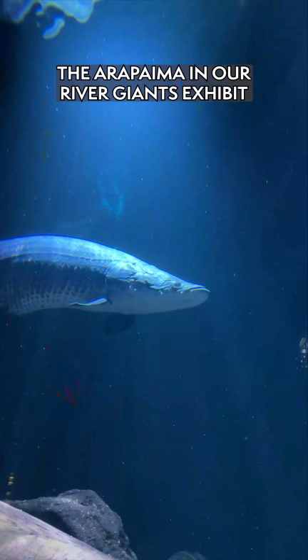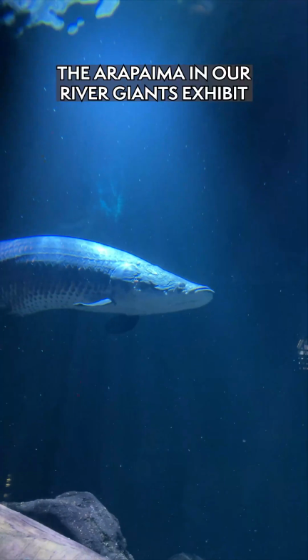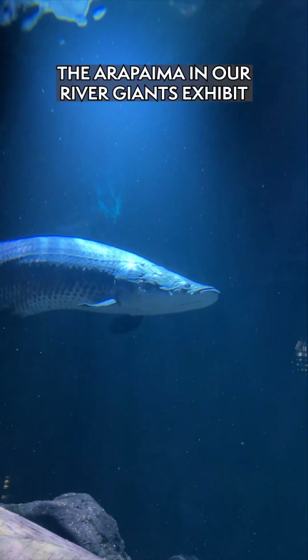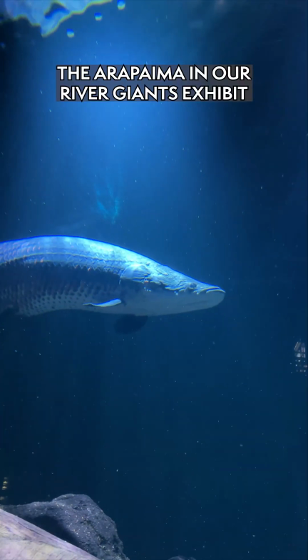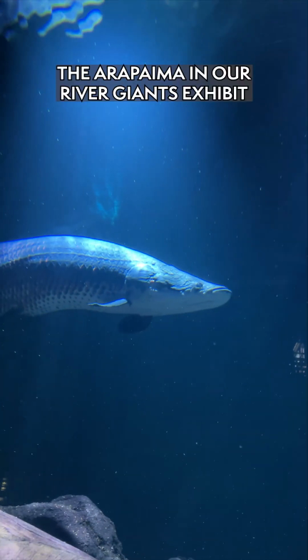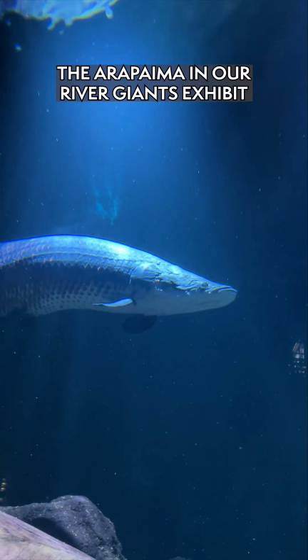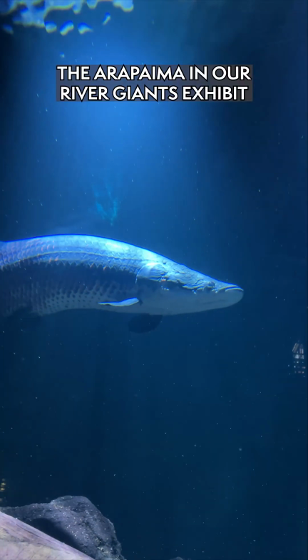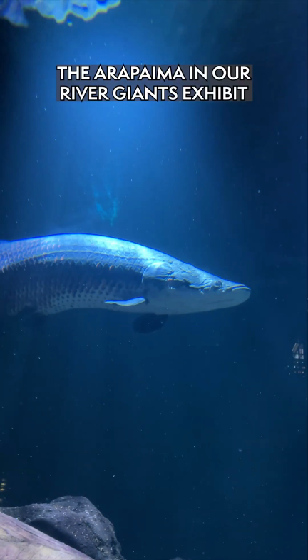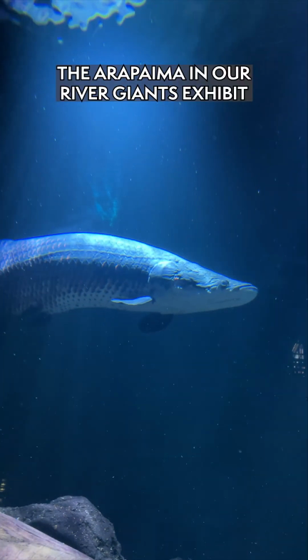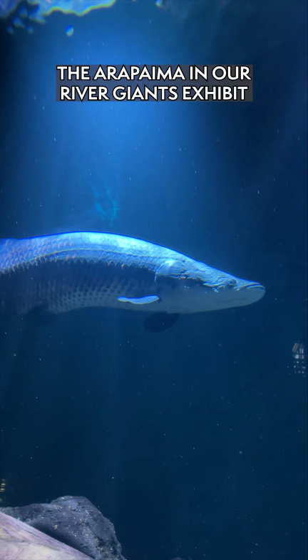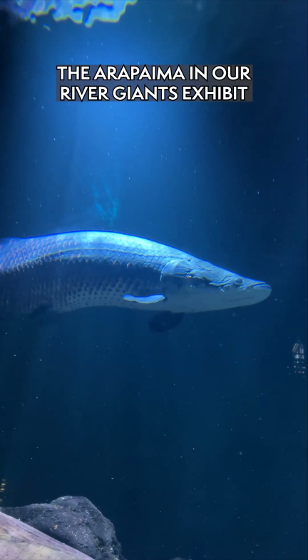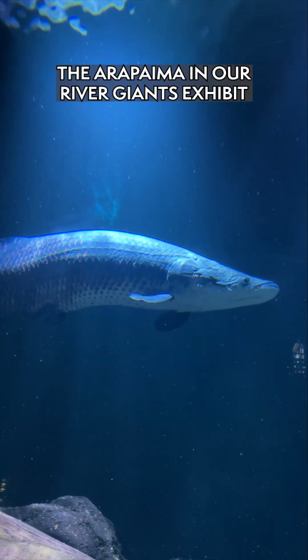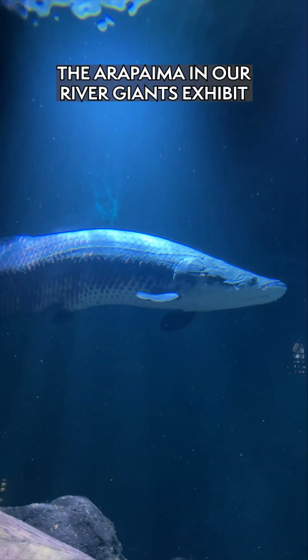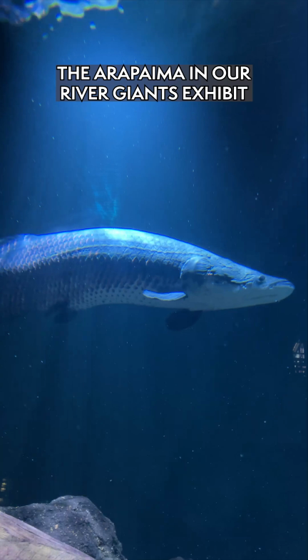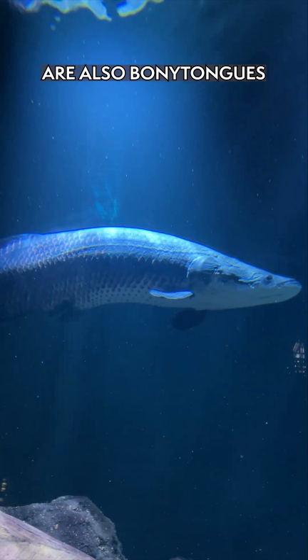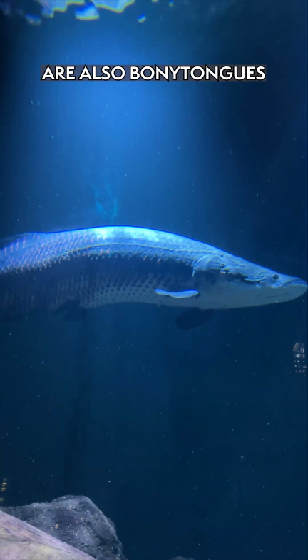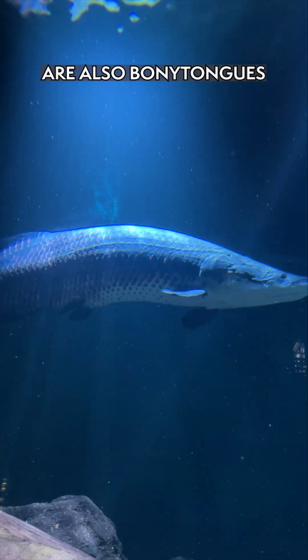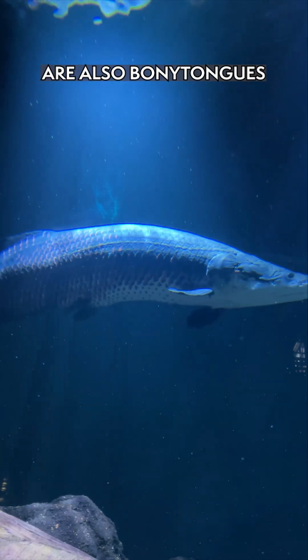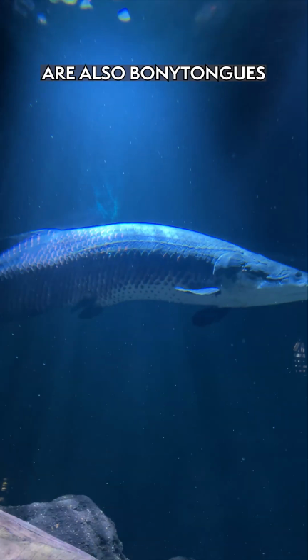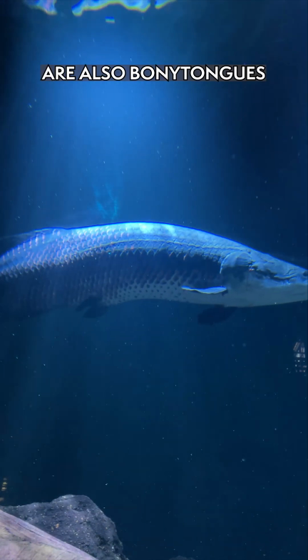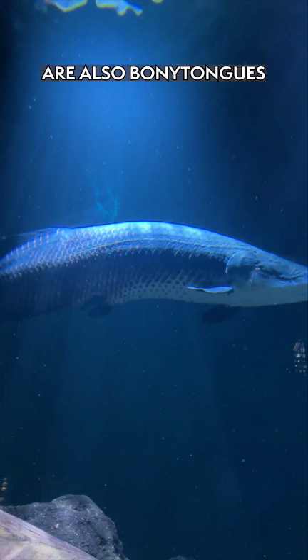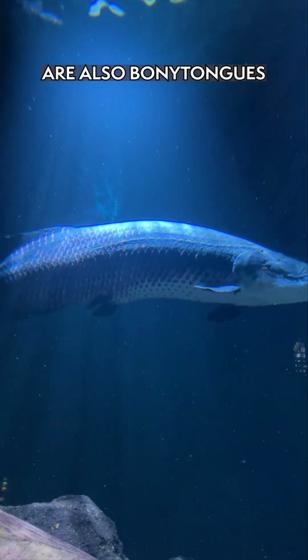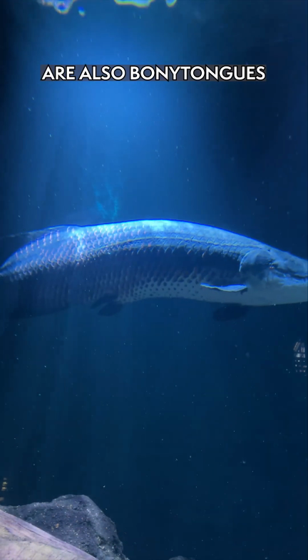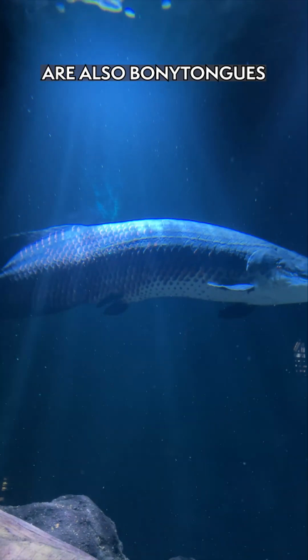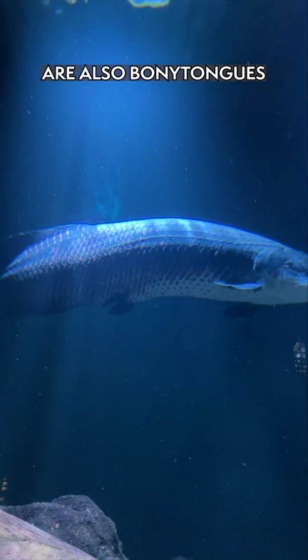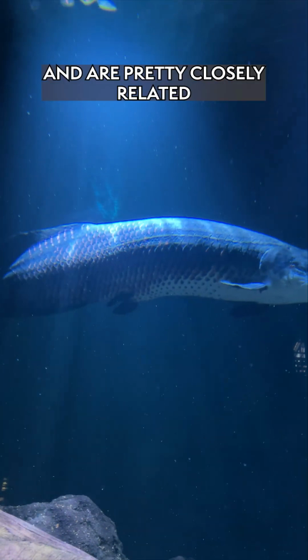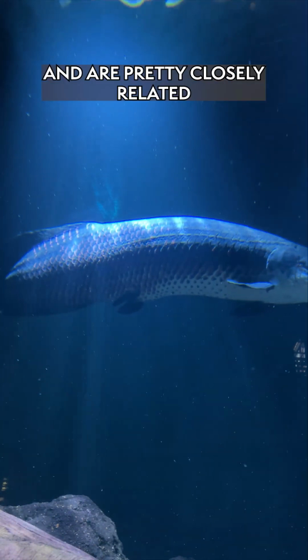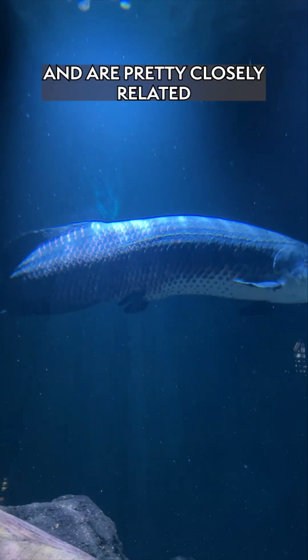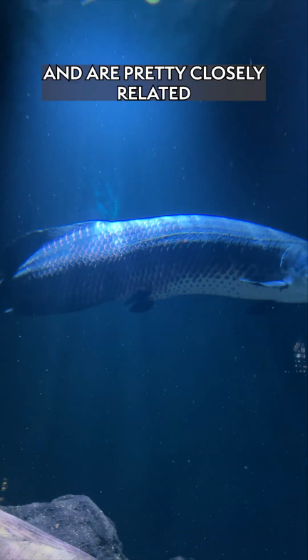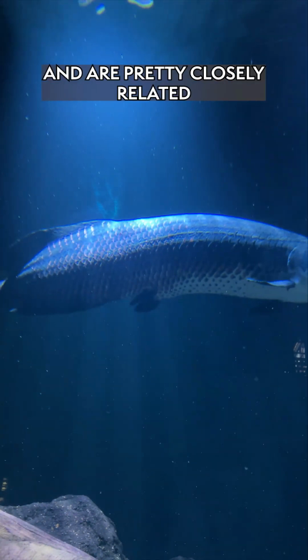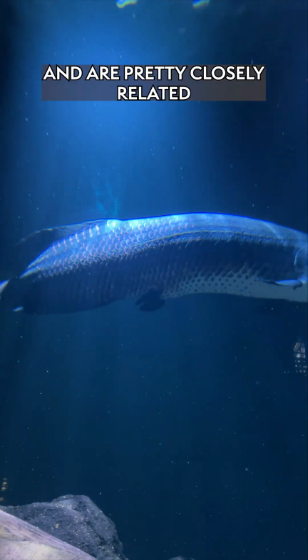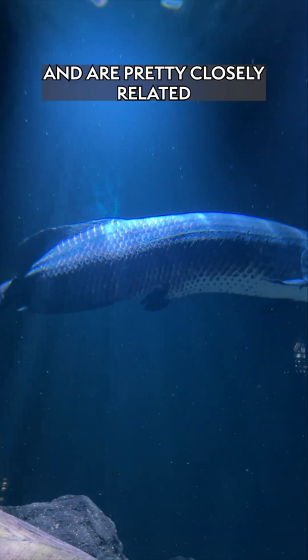The arowana in our river giants exhibit are also bony tongues and pretty closely related.